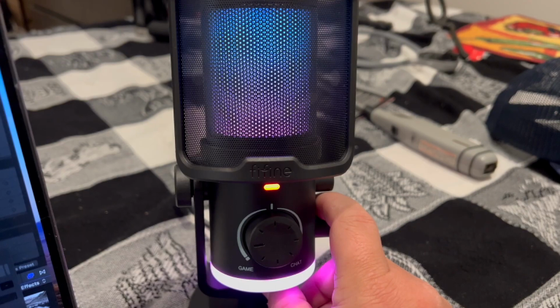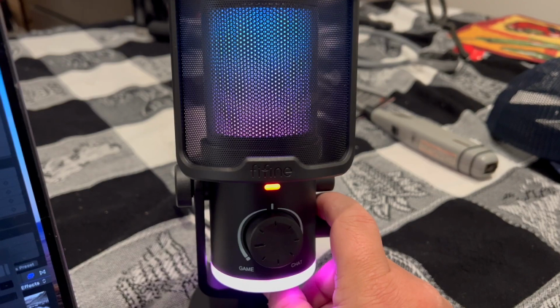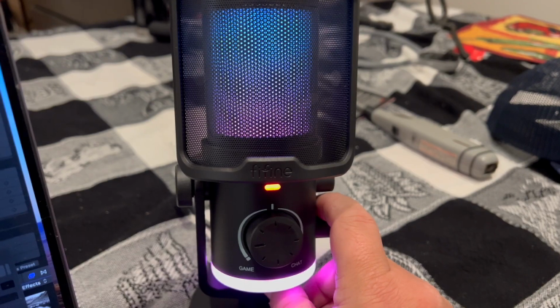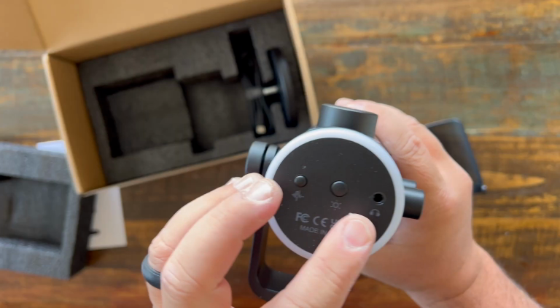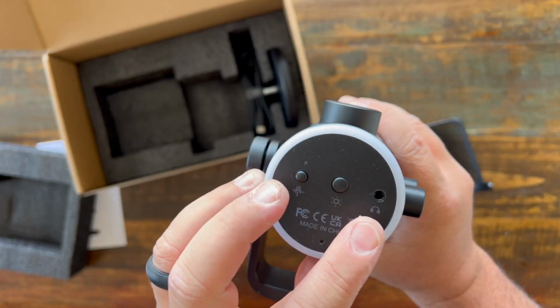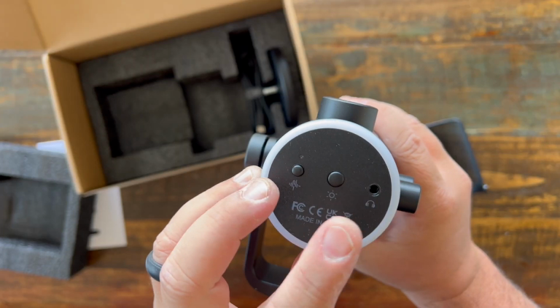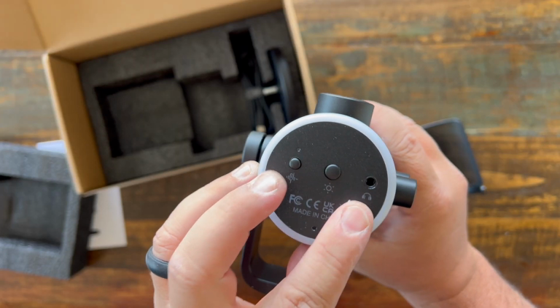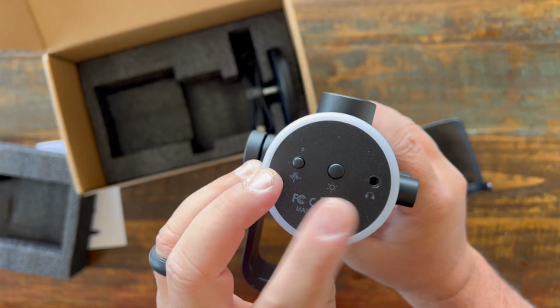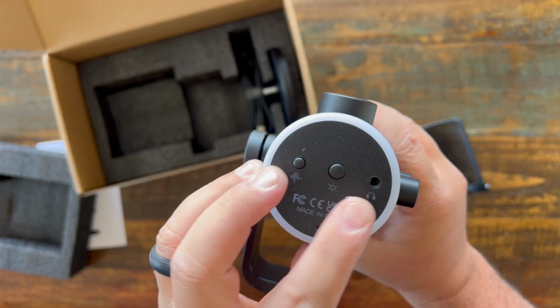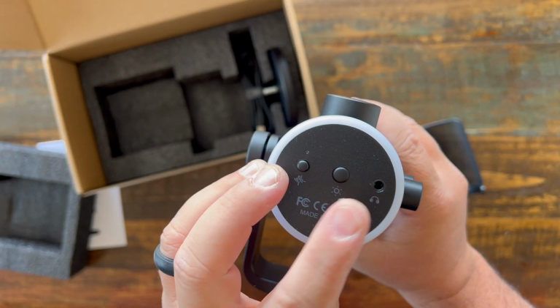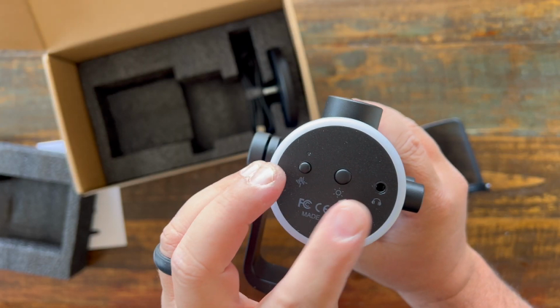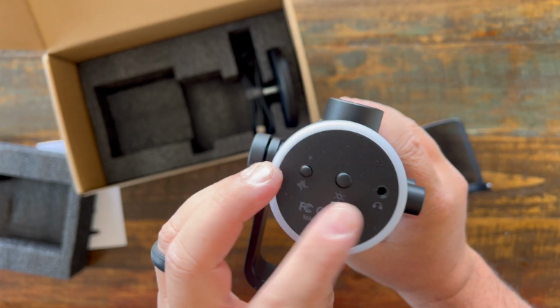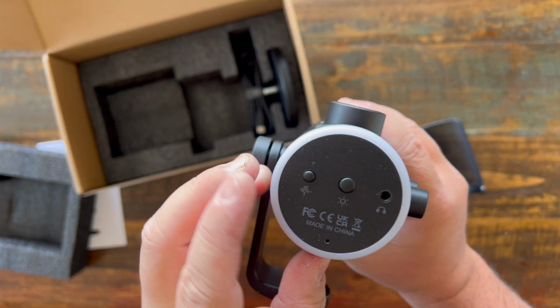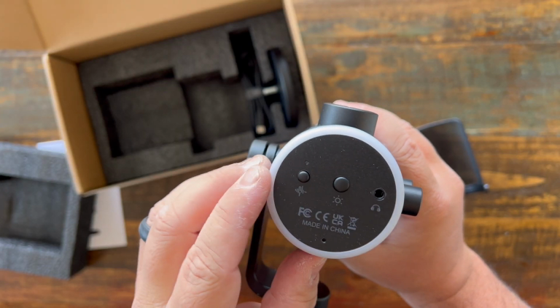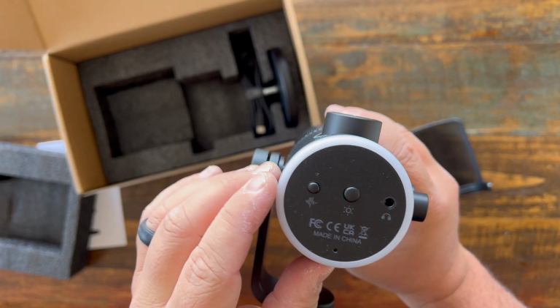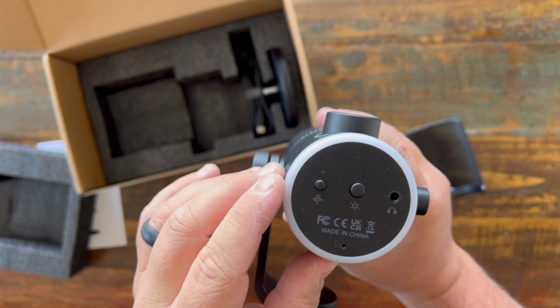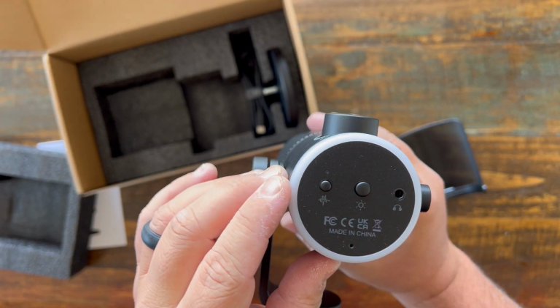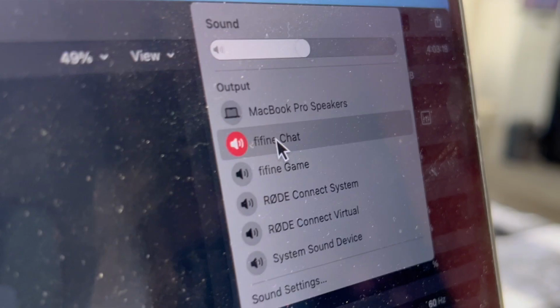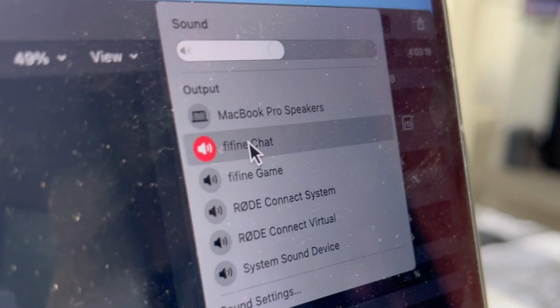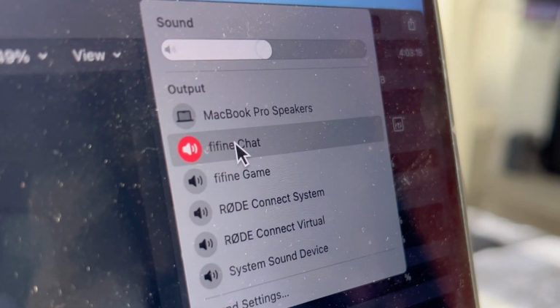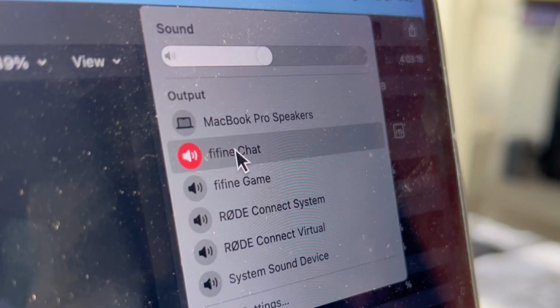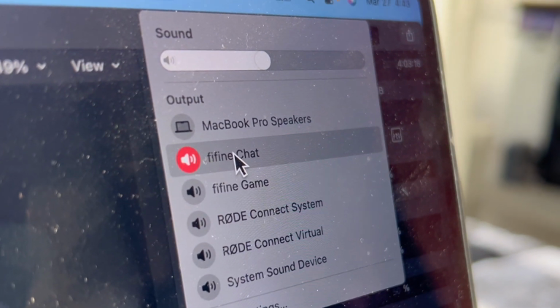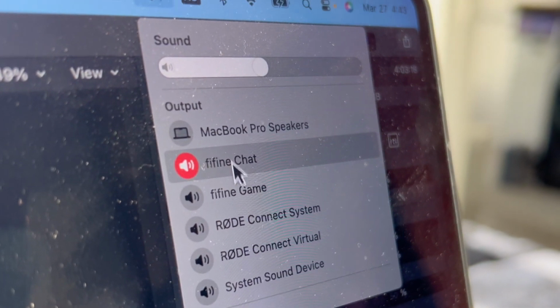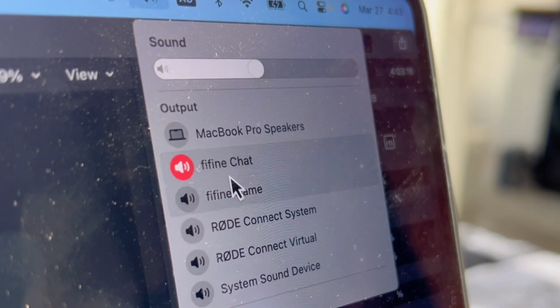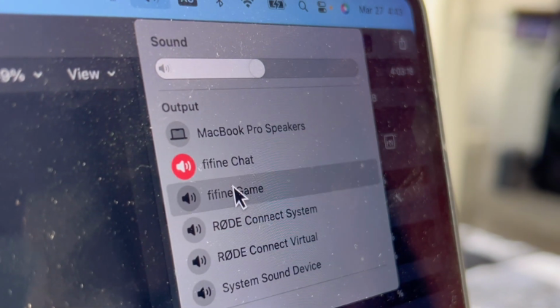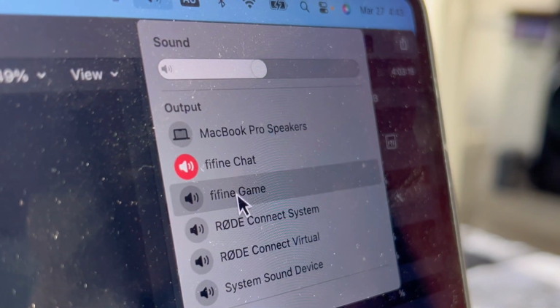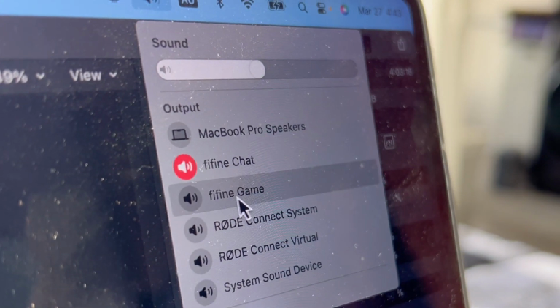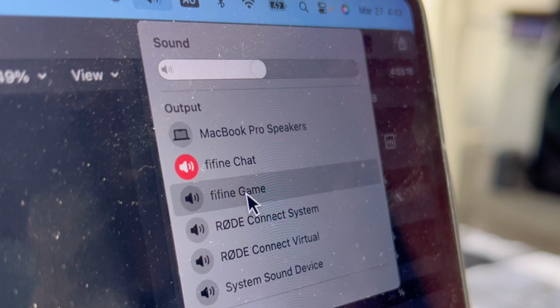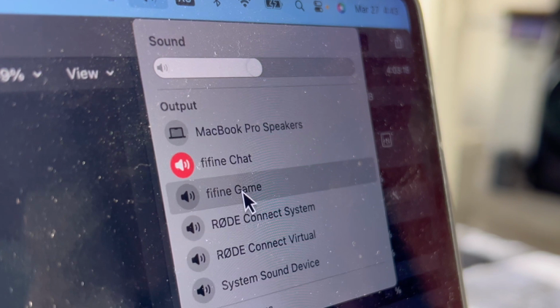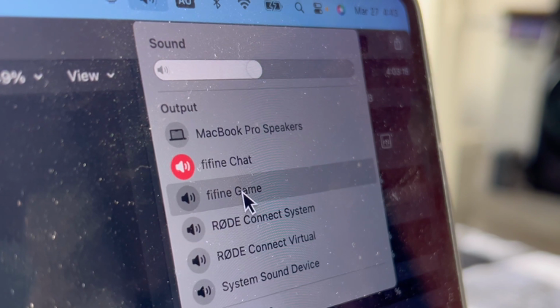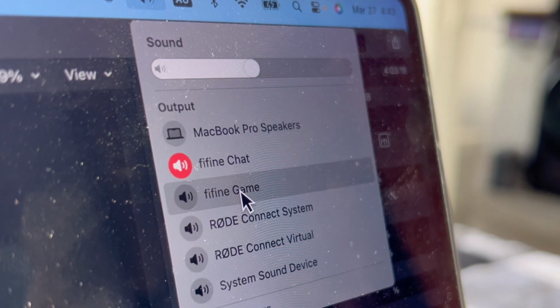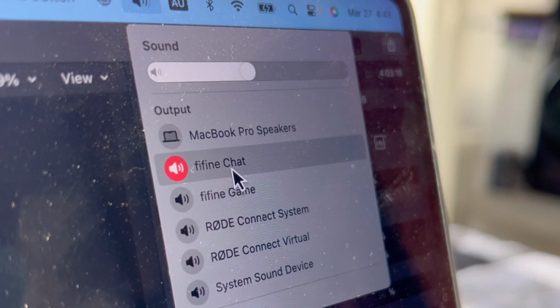You also have a headphone output so you can listen to your own voice, but you can also monitor the computer from two different awesome ways.